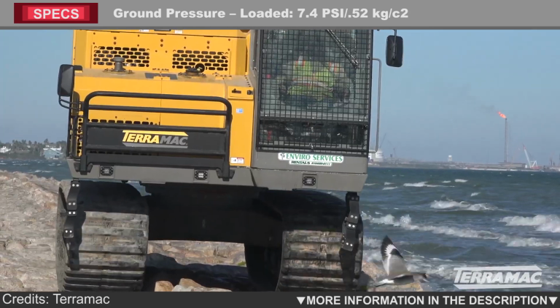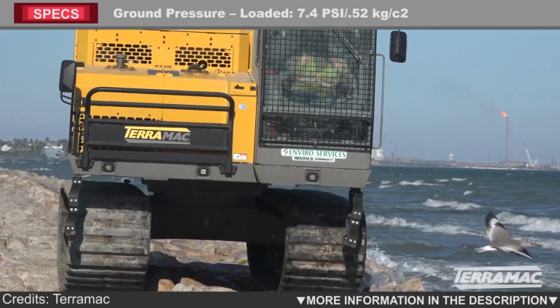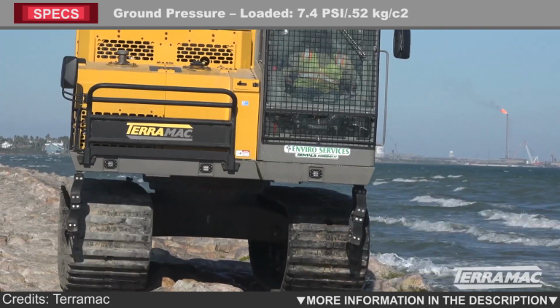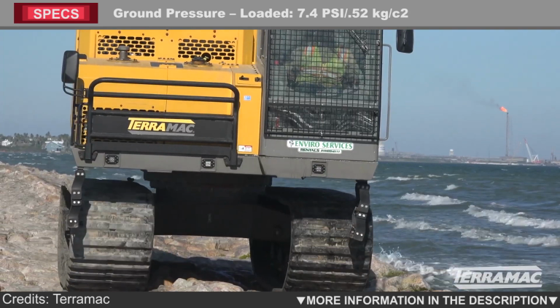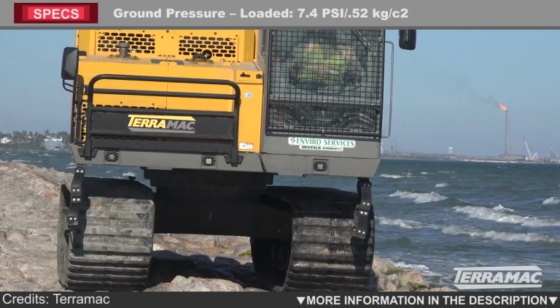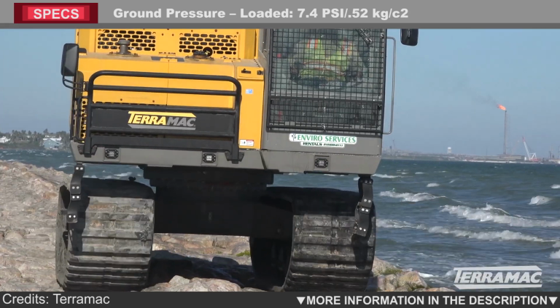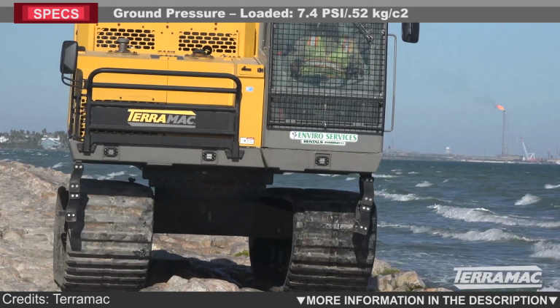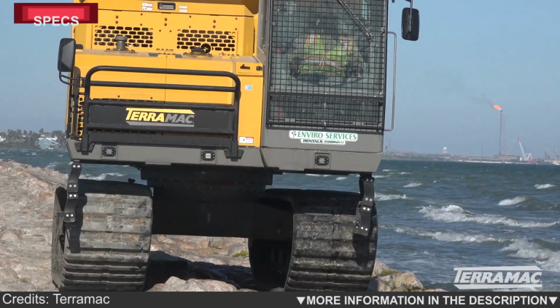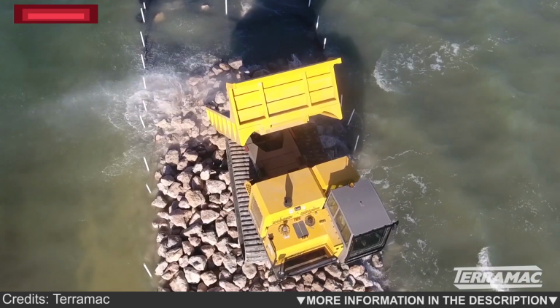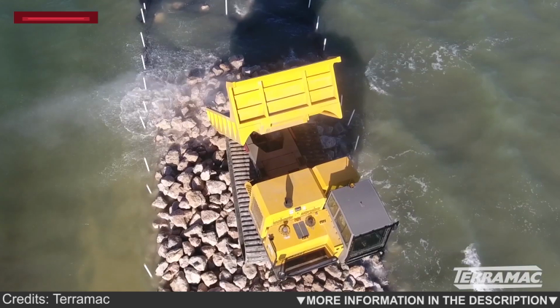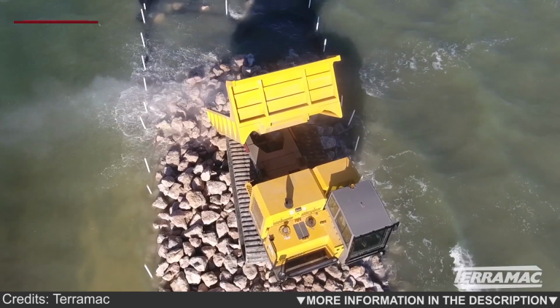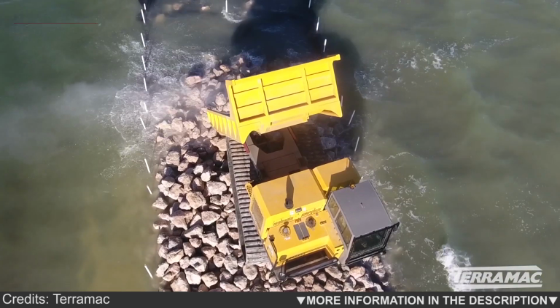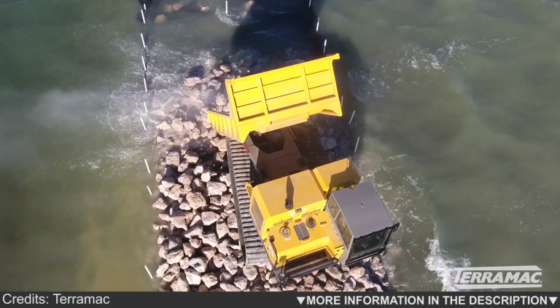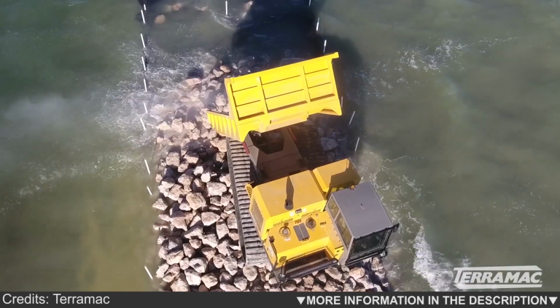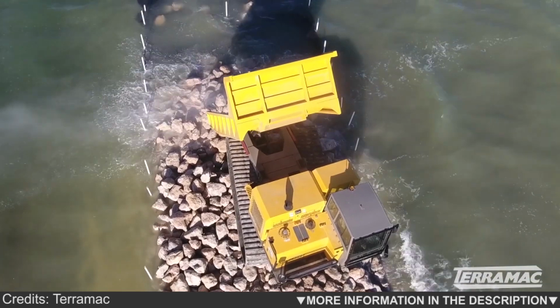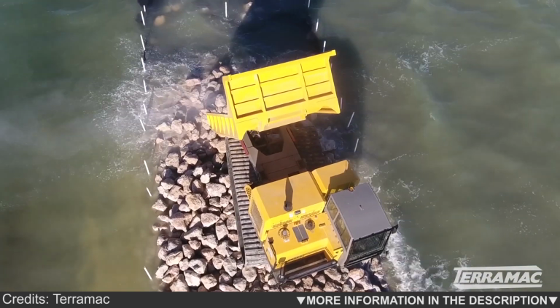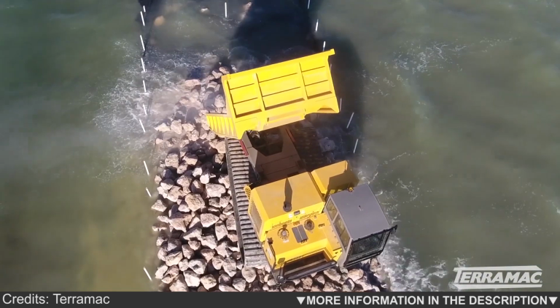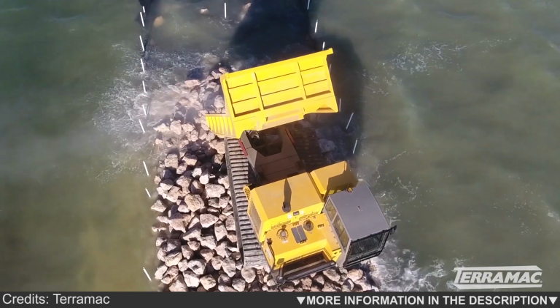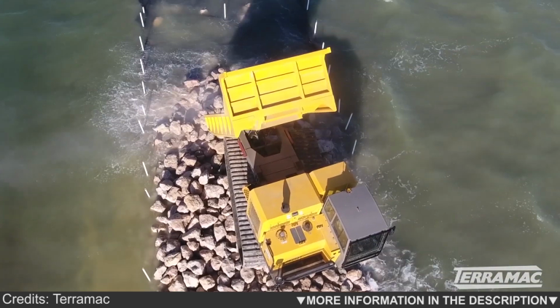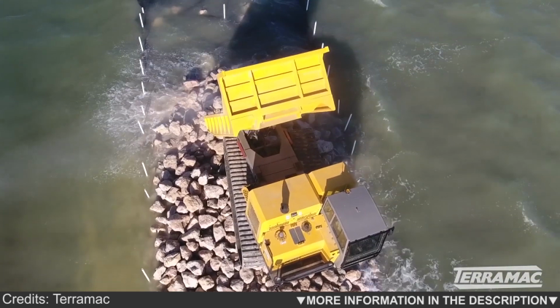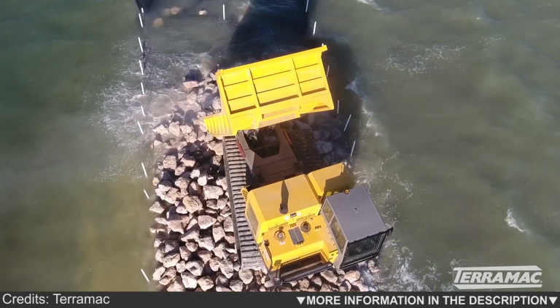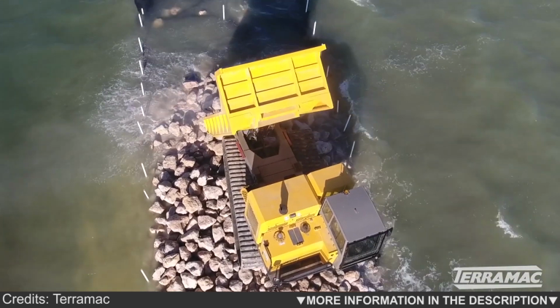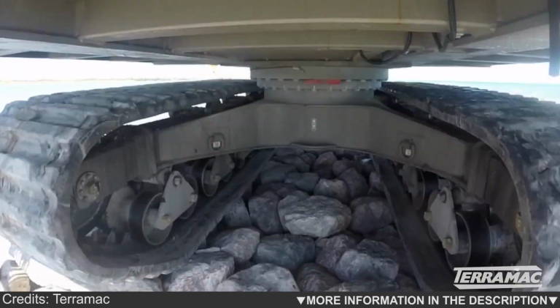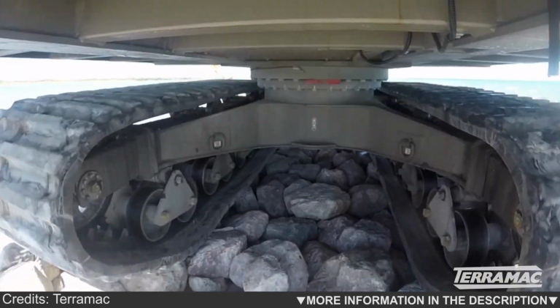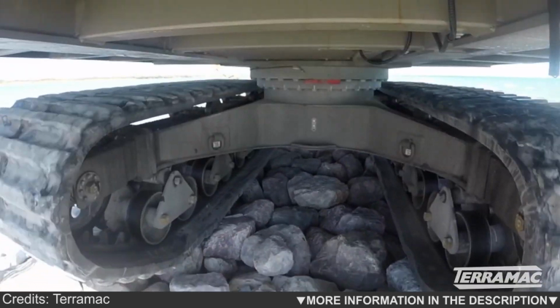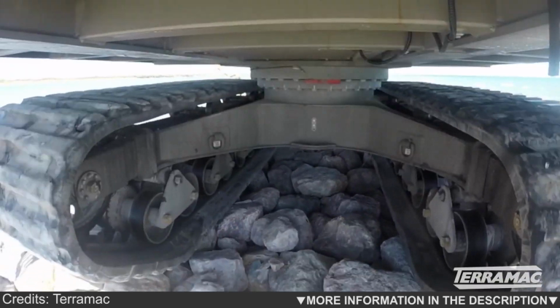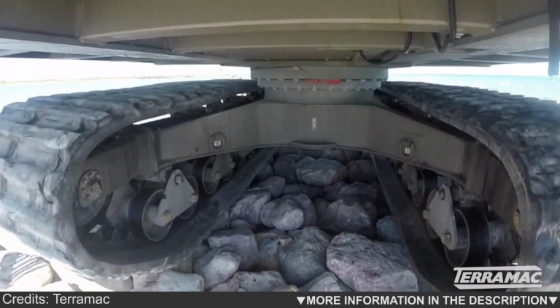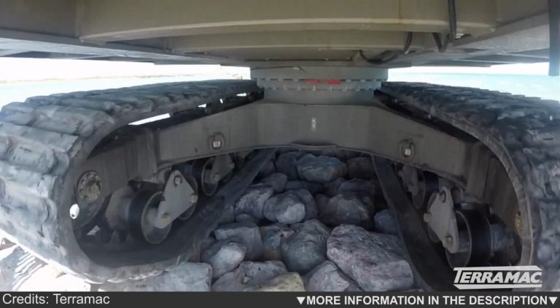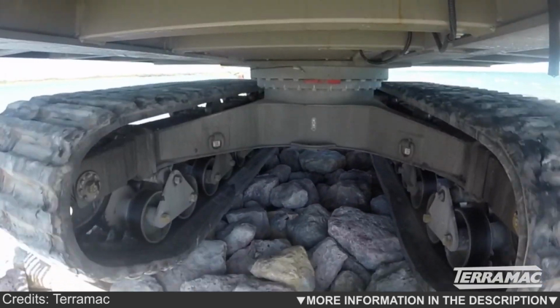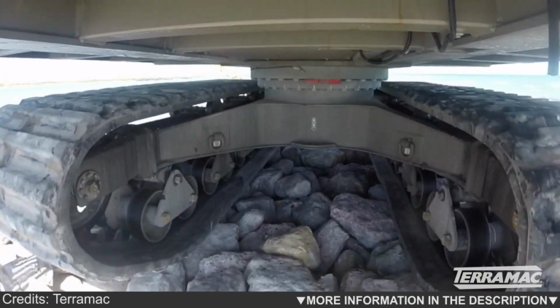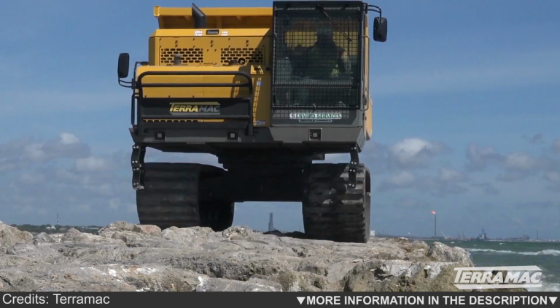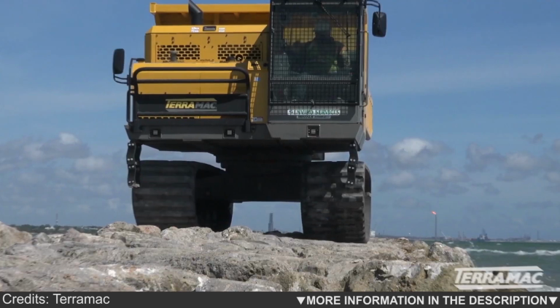An air ride seat, heating and air conditioning, Bluetooth connectivity and radio make these machines a pleasure to operate.